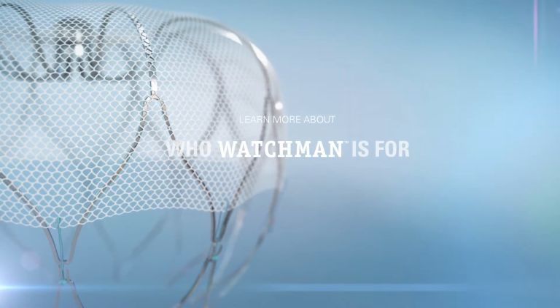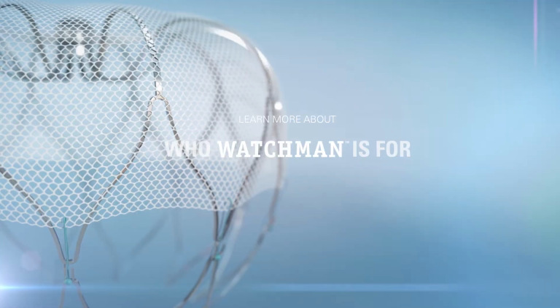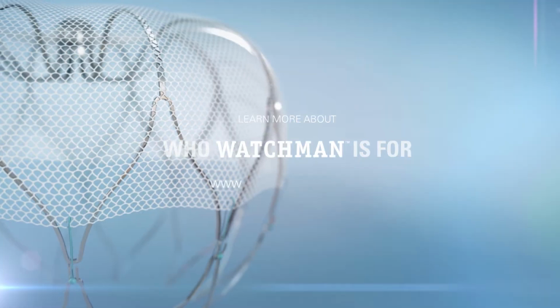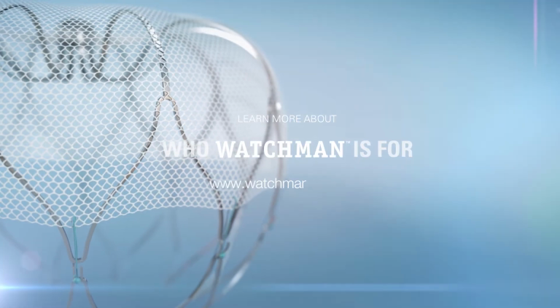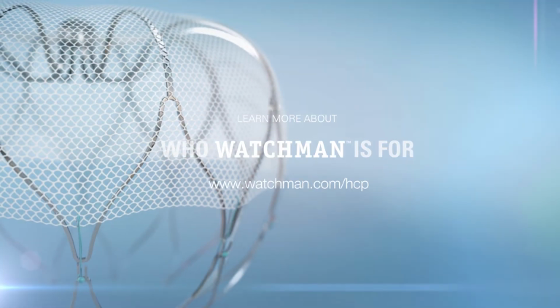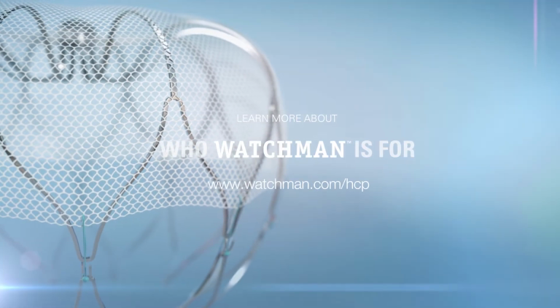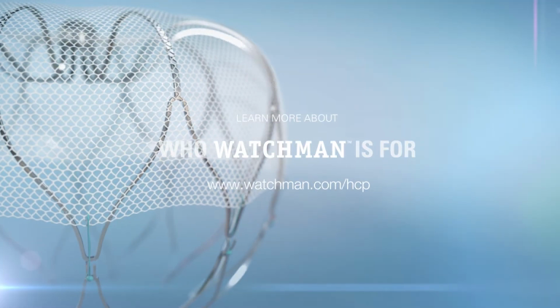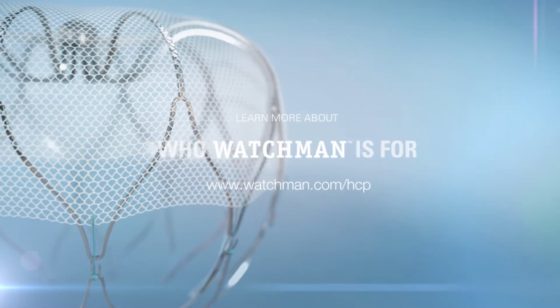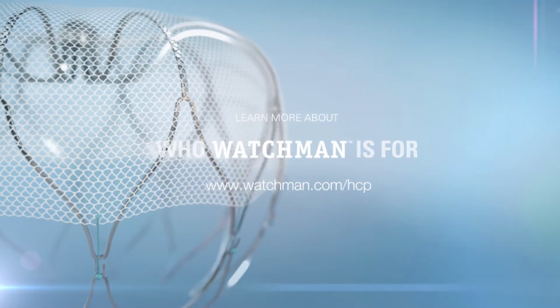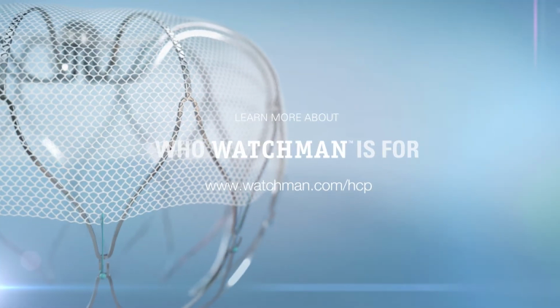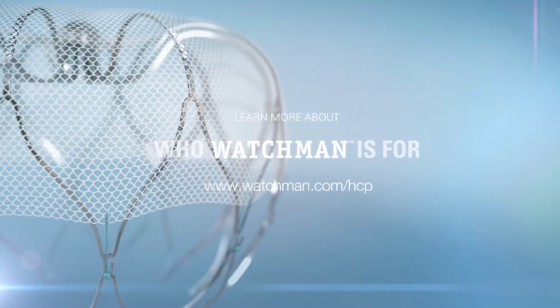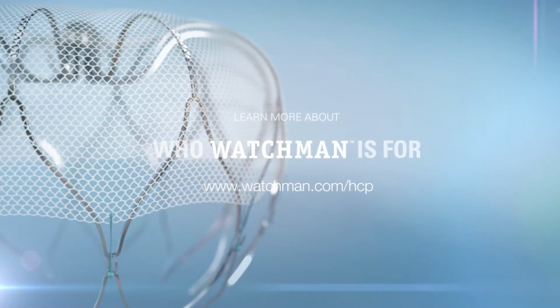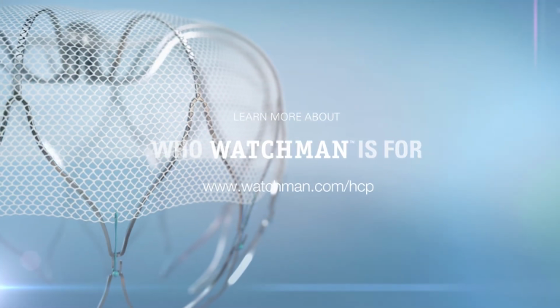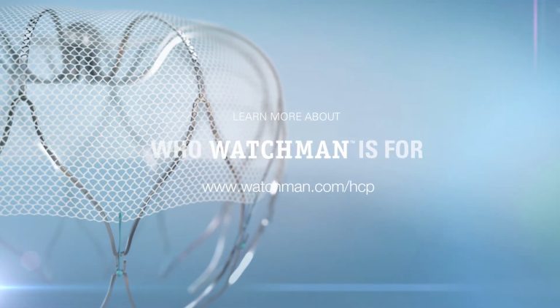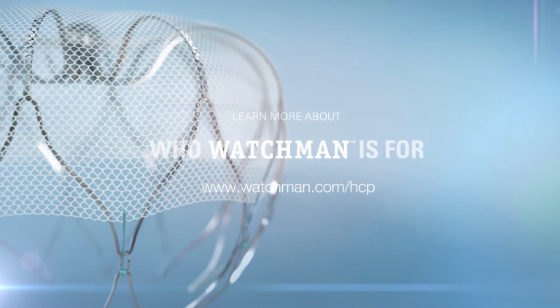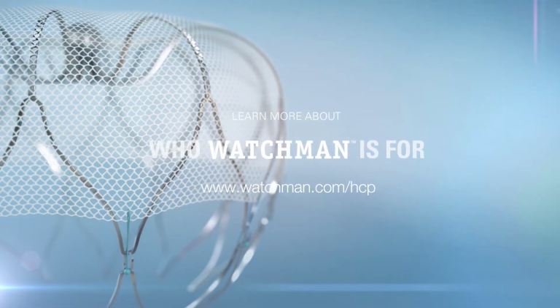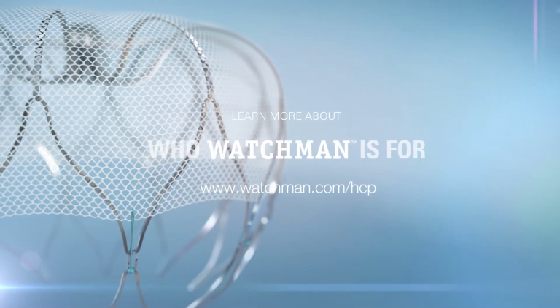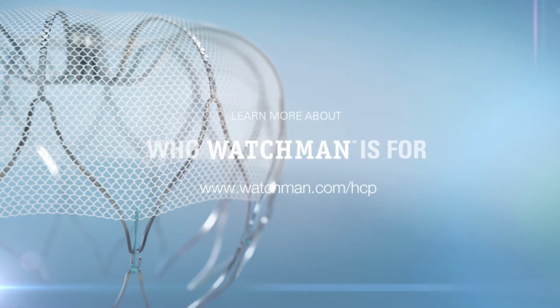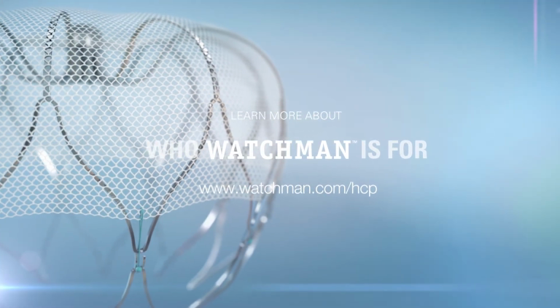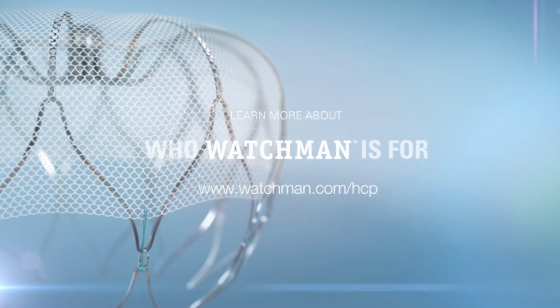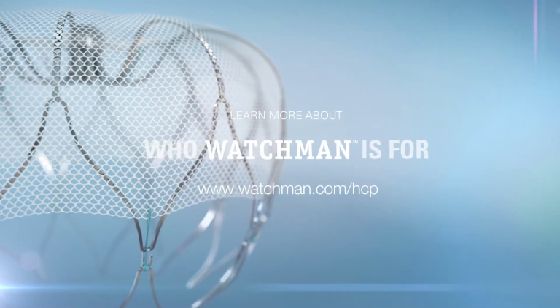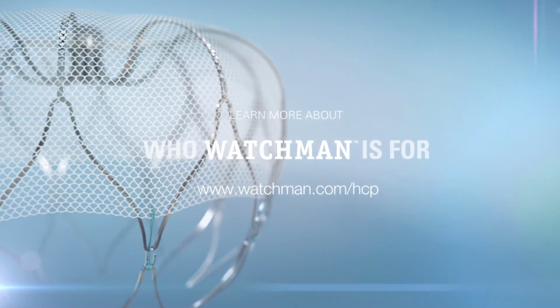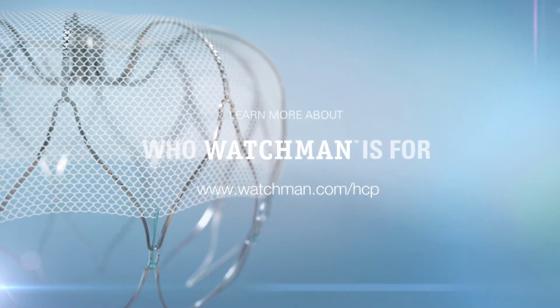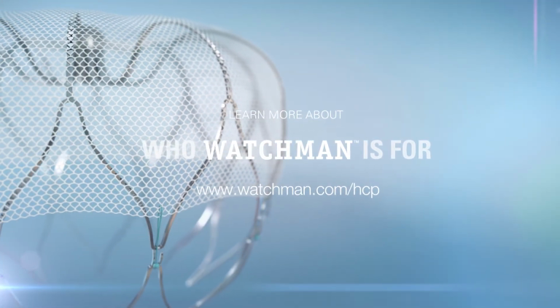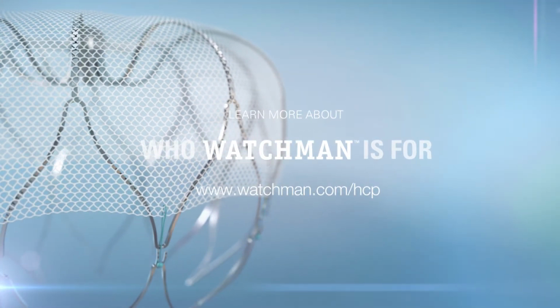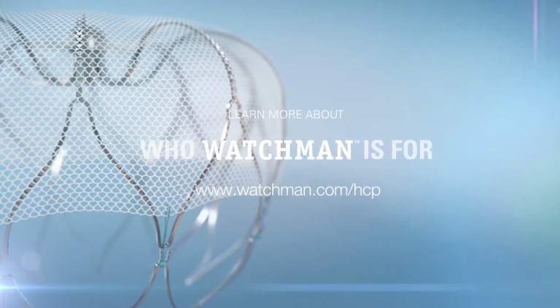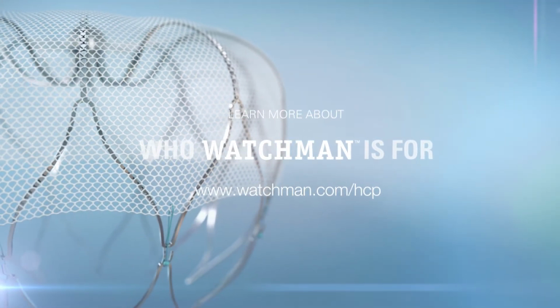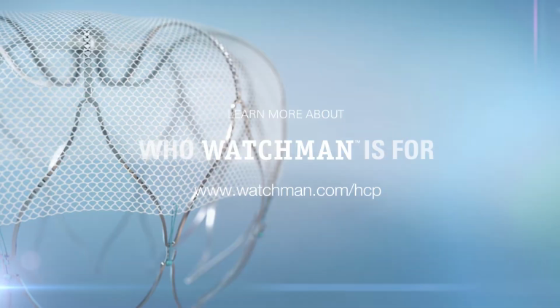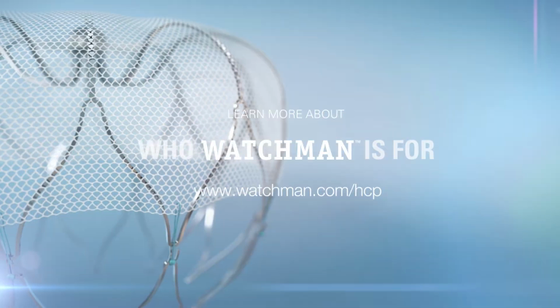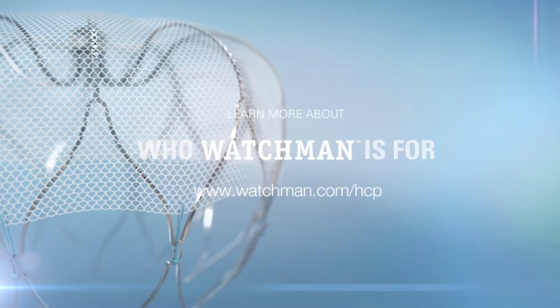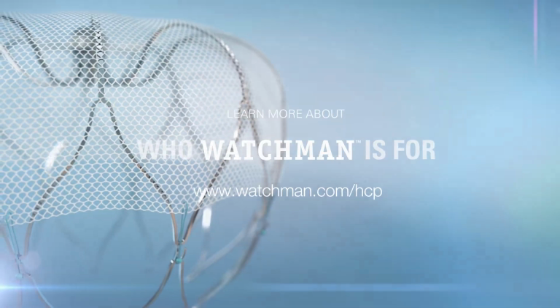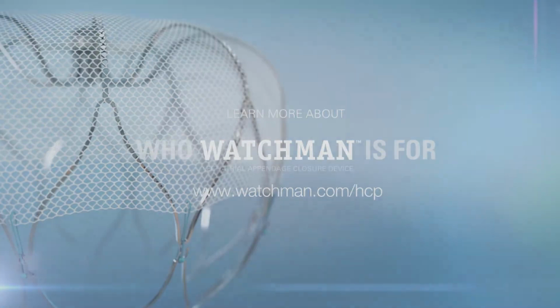The Watchman implant, an innovative alternative to oral anticoagulants. See if Watchman is right for your non-valvular AF patients.